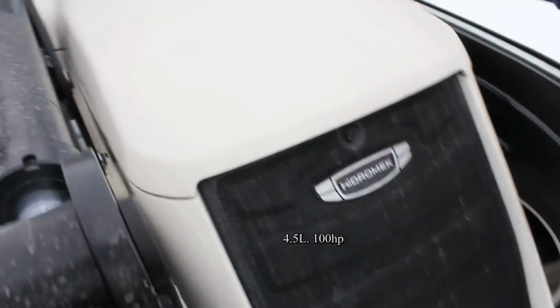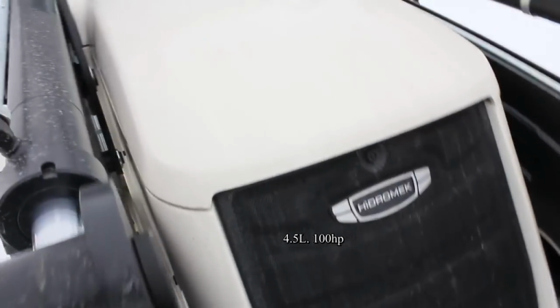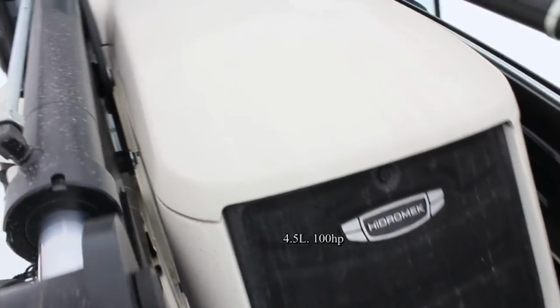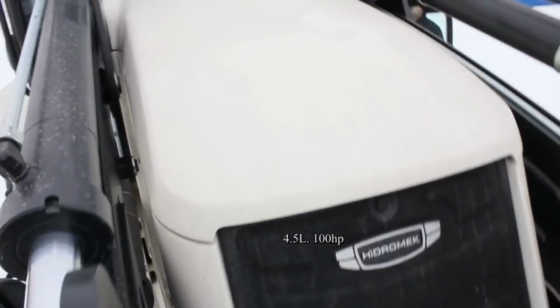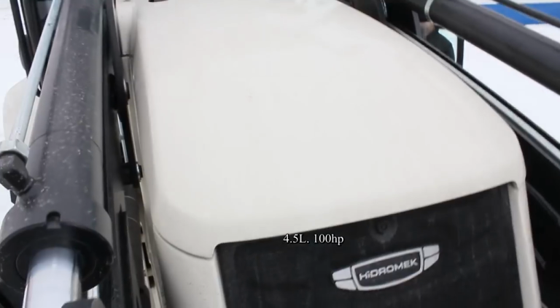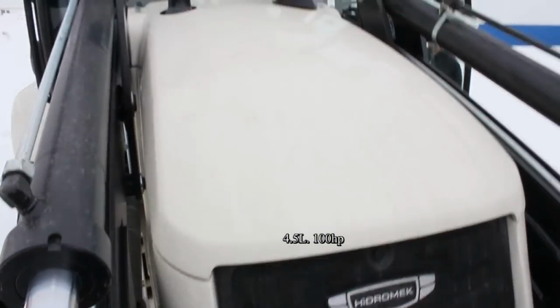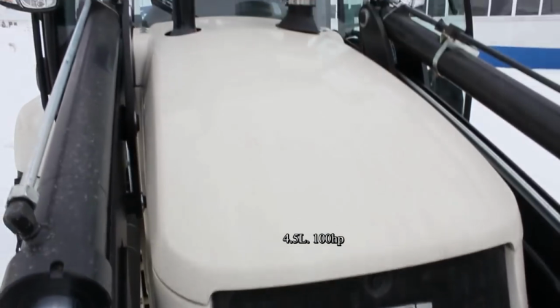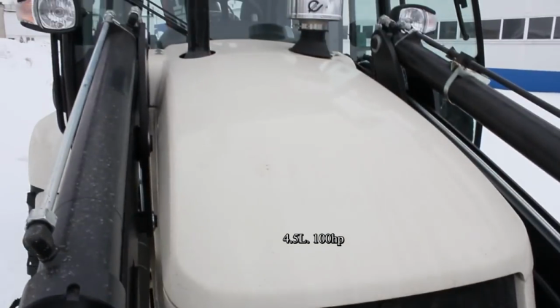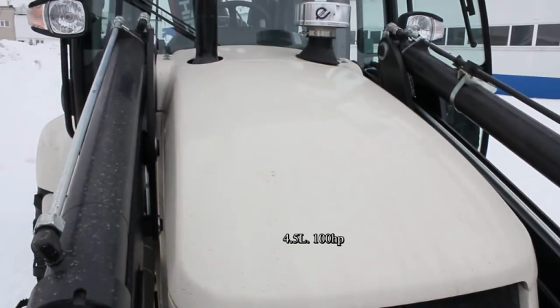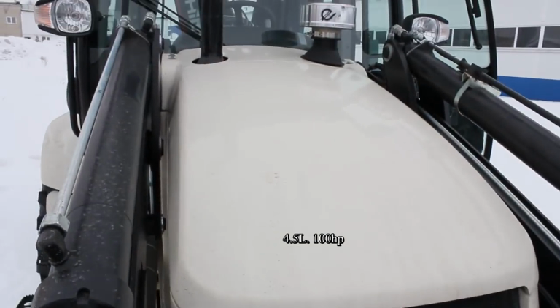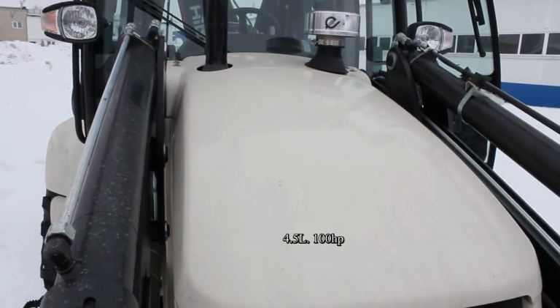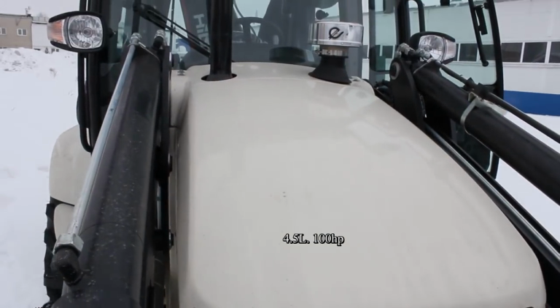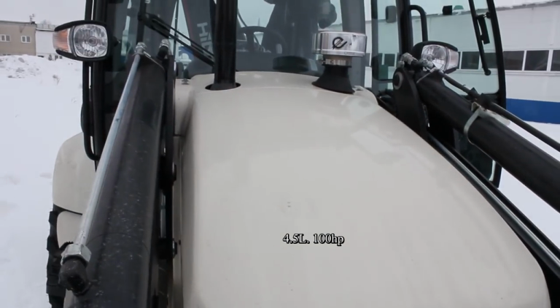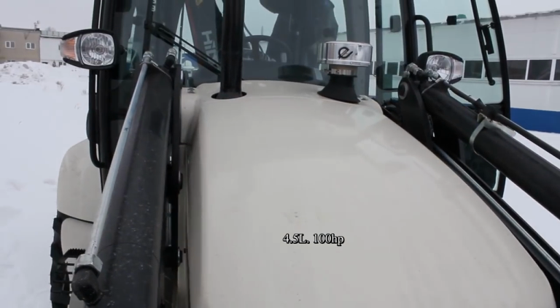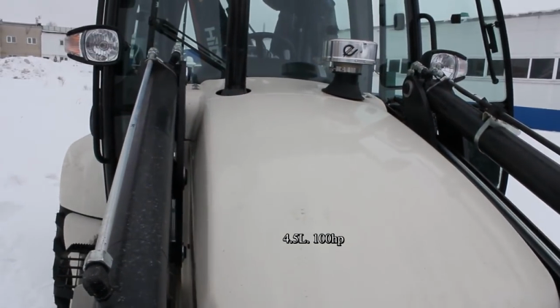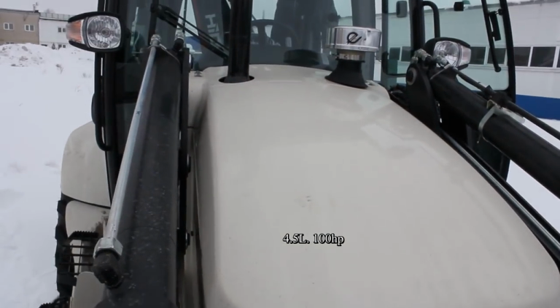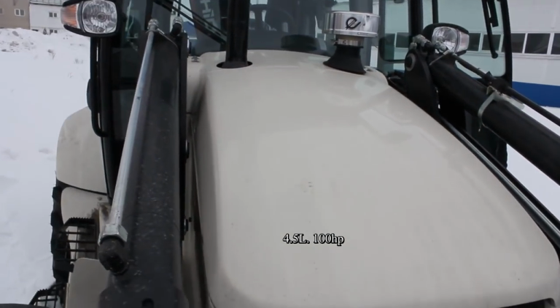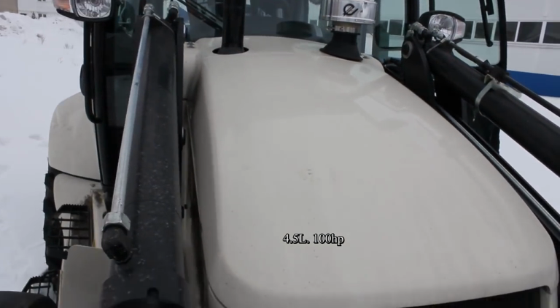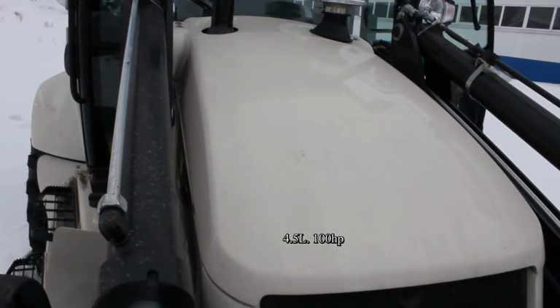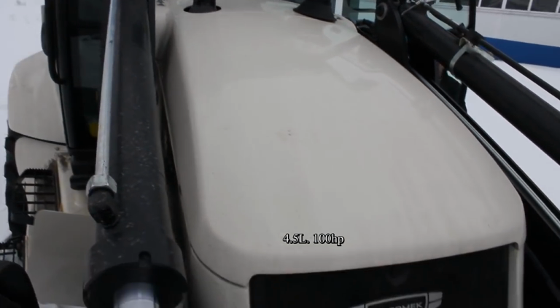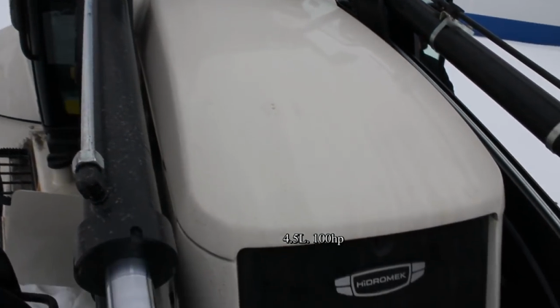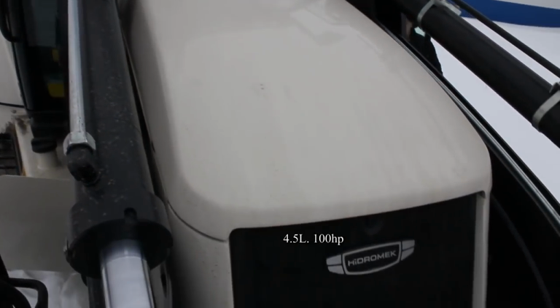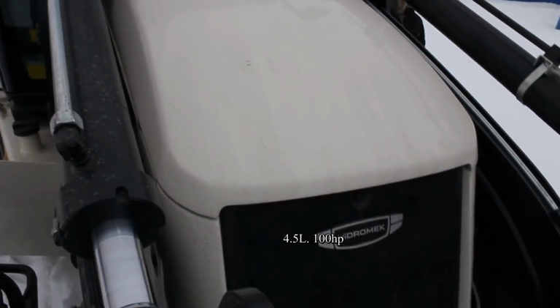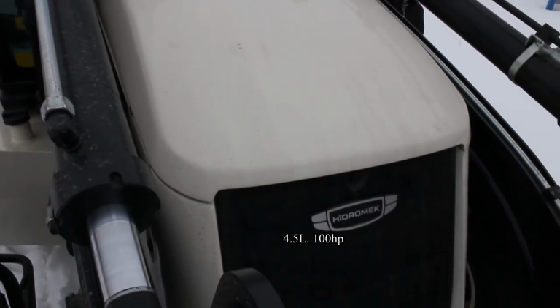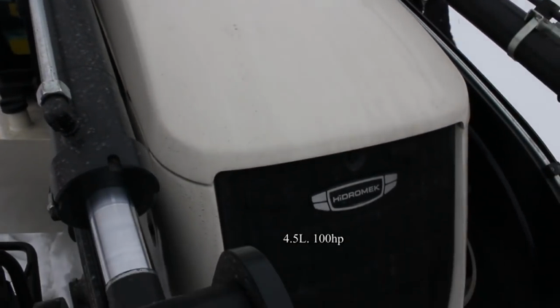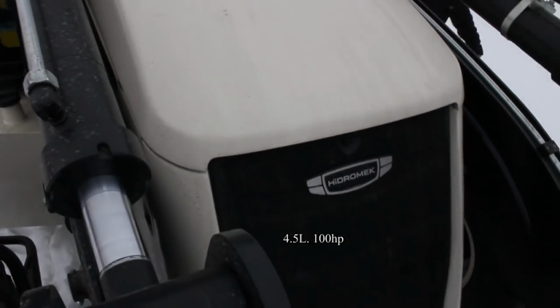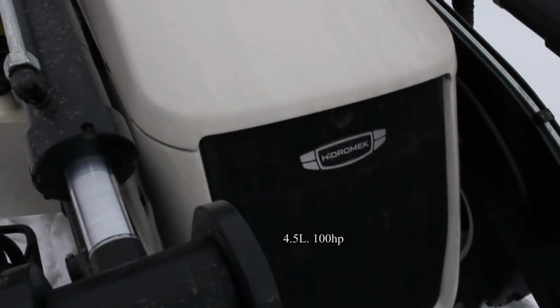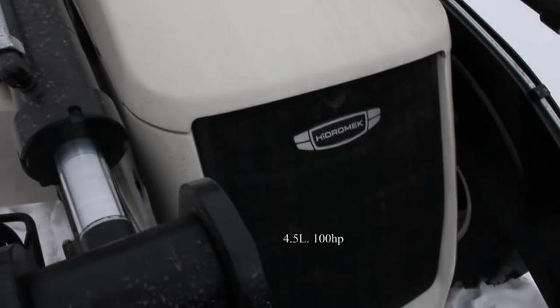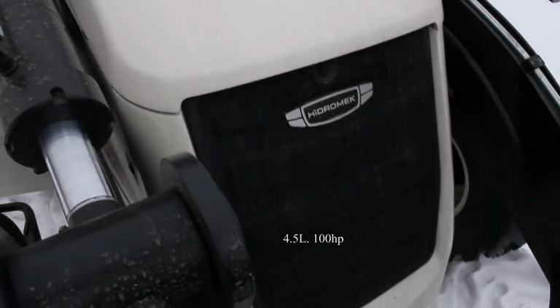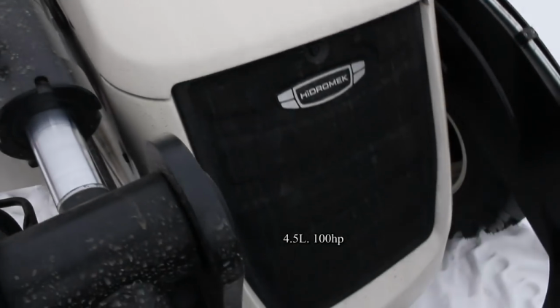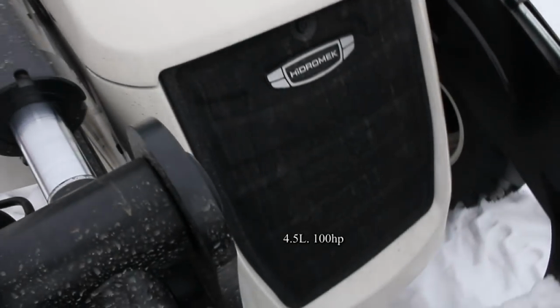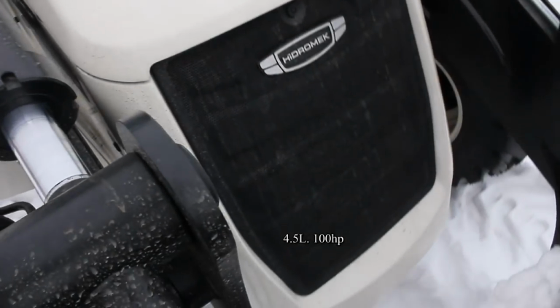This diesel engine has 4 cylinders, 4.5 liters, and produces 100 horsepower.